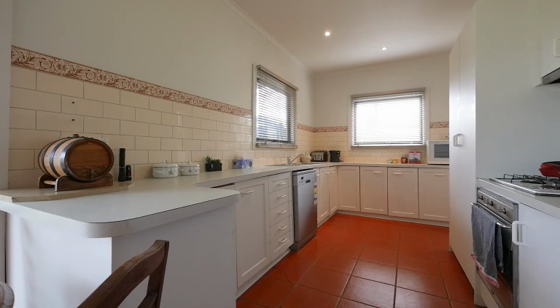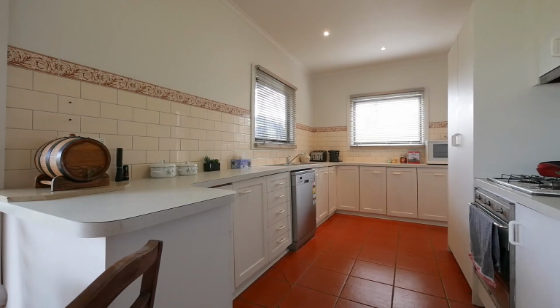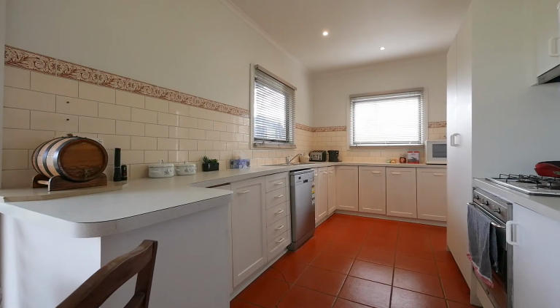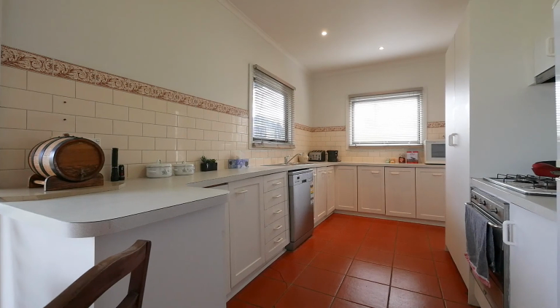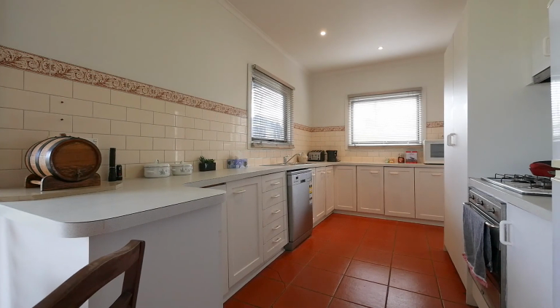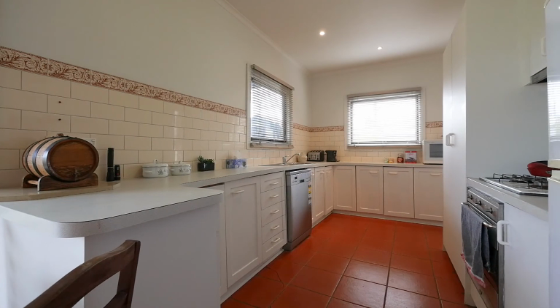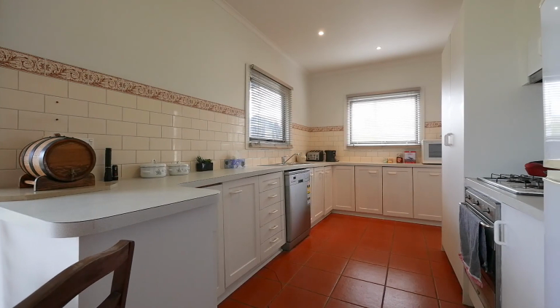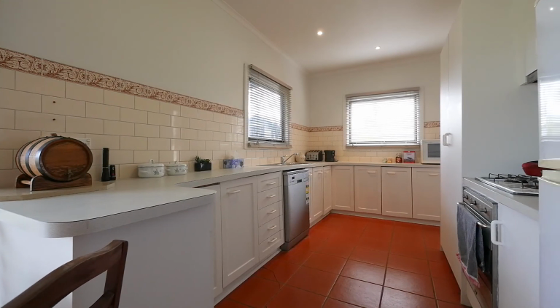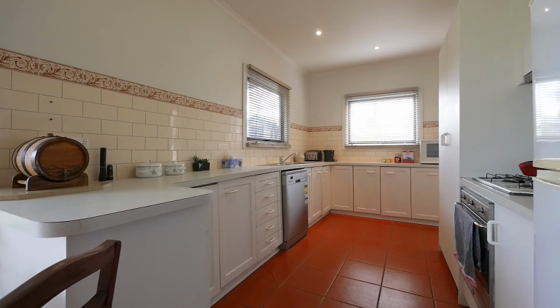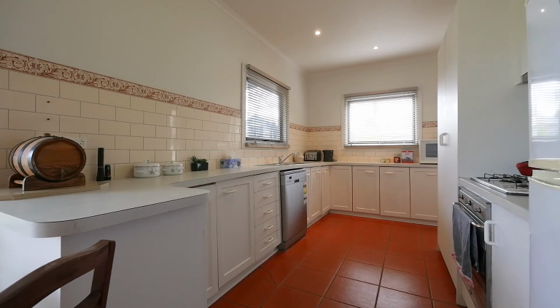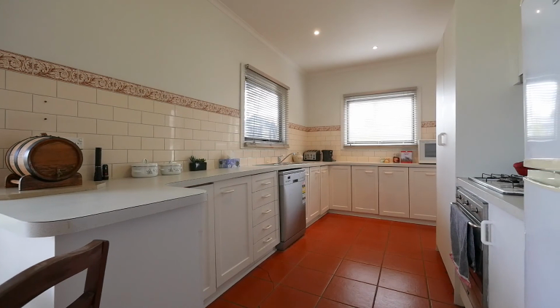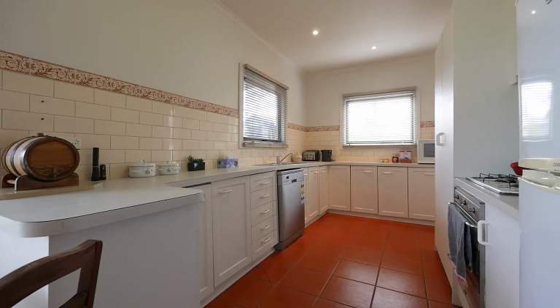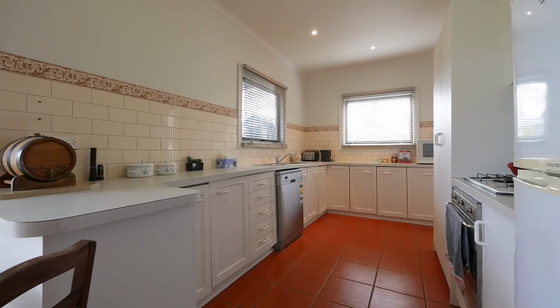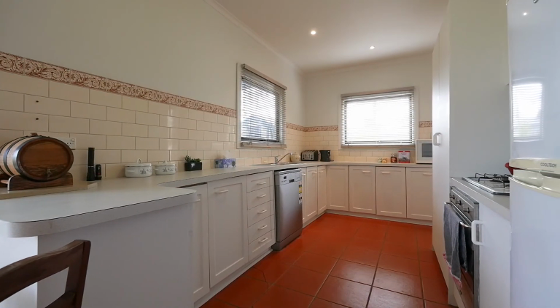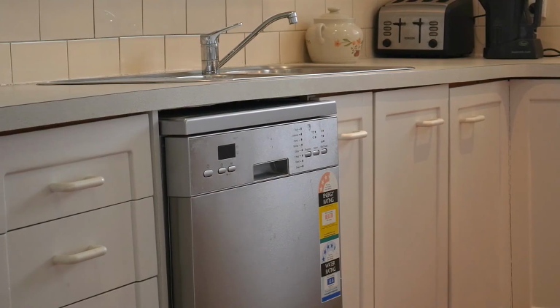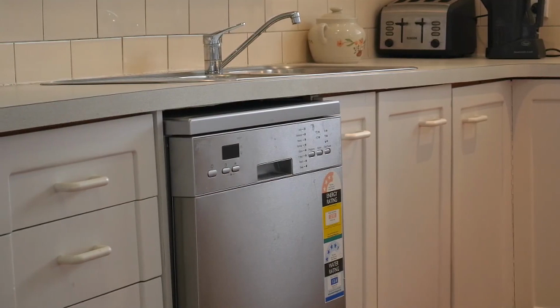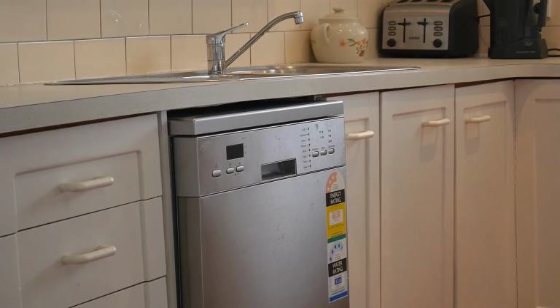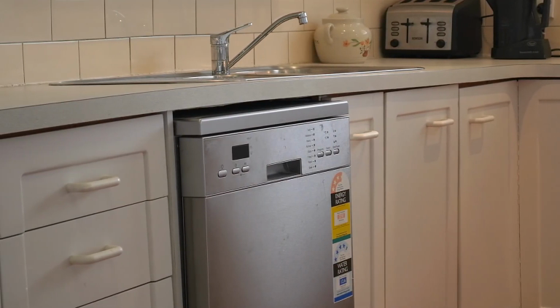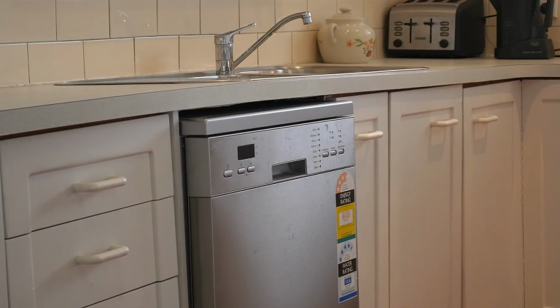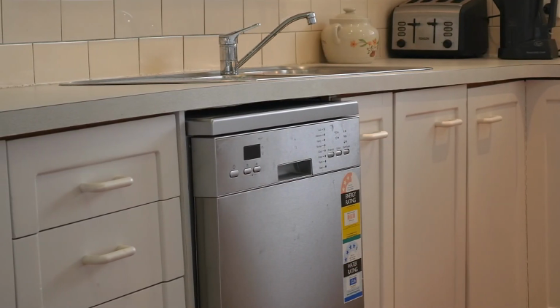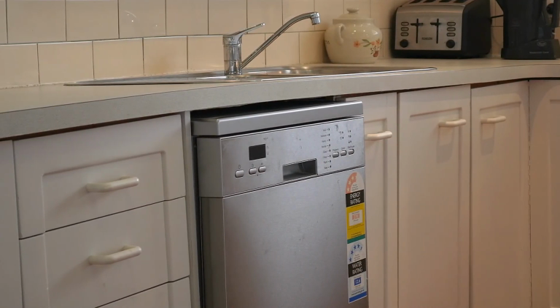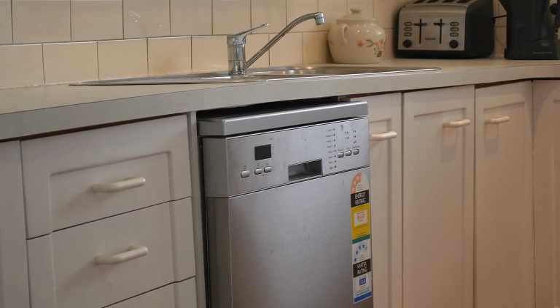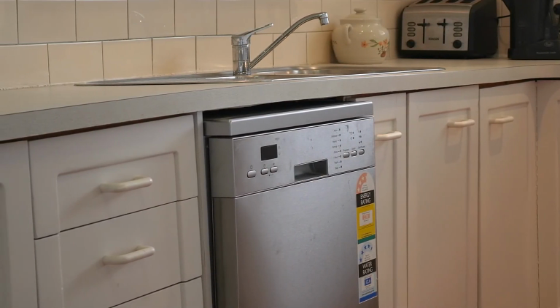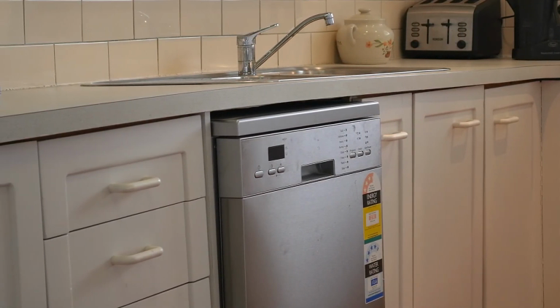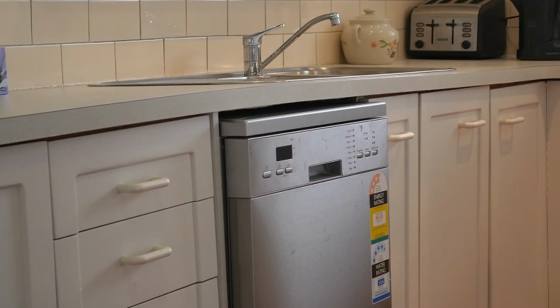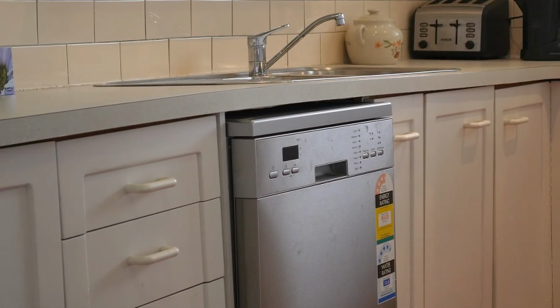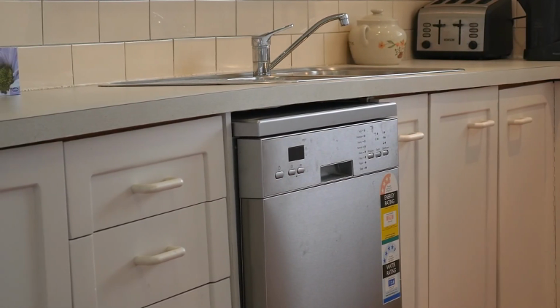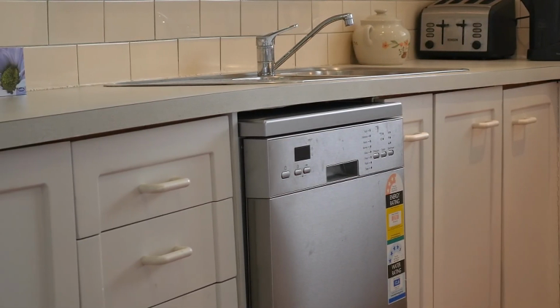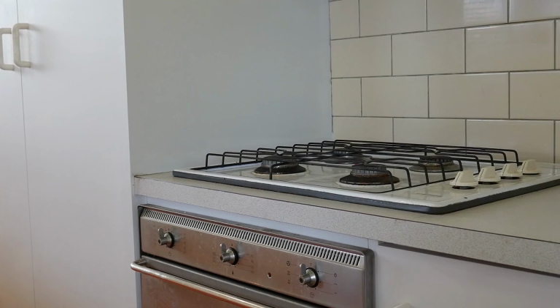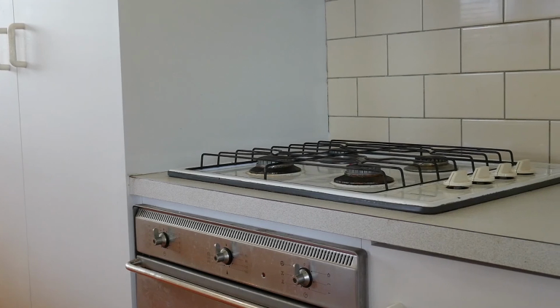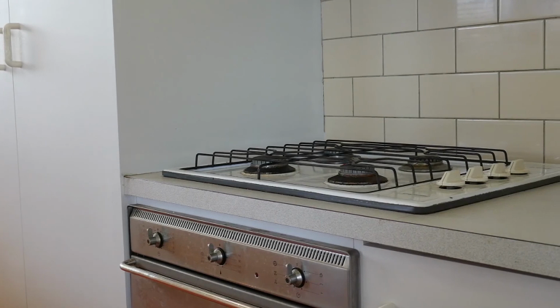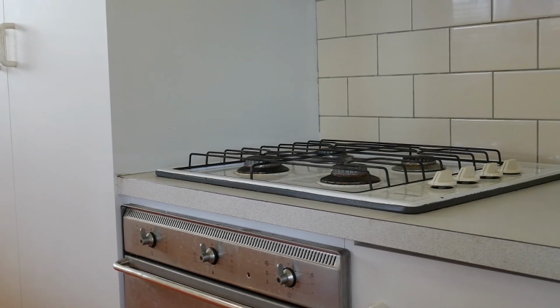The kitchen provides plenty of cupboards and bench space, along with a dishwasher, cooktop, and oven.